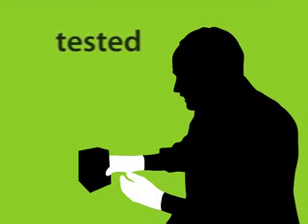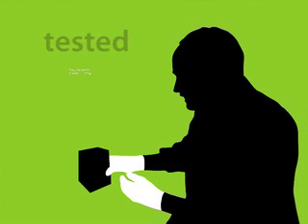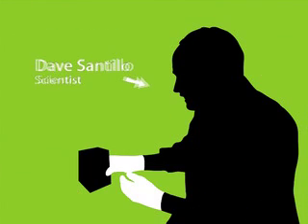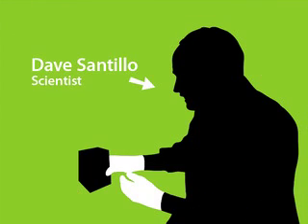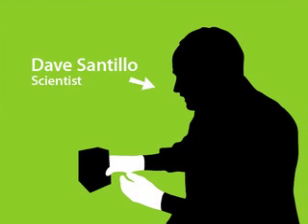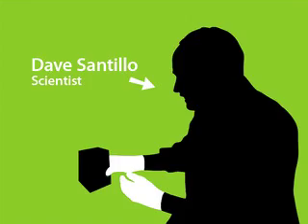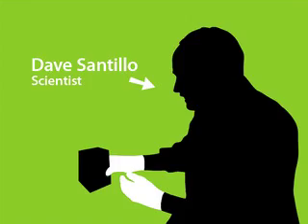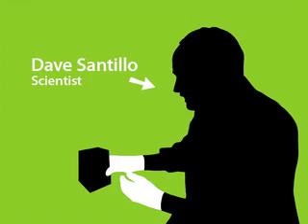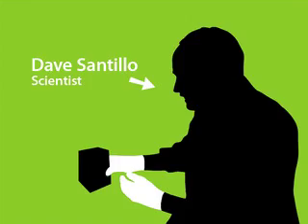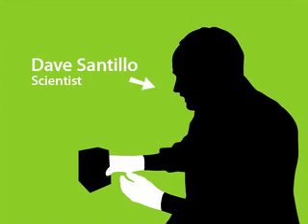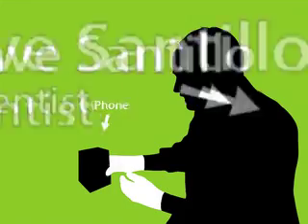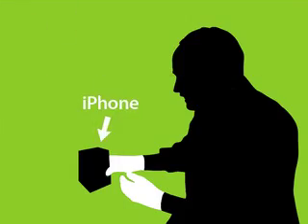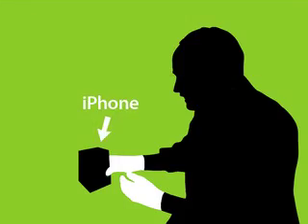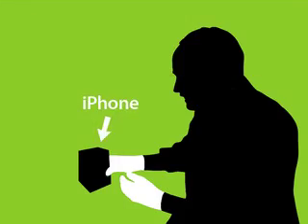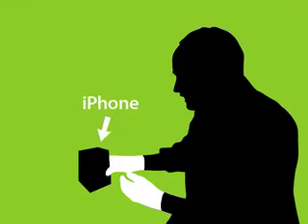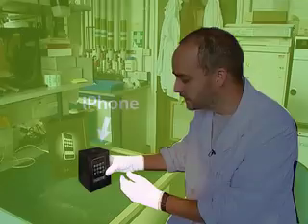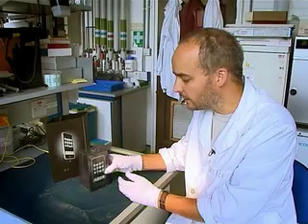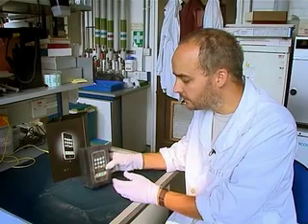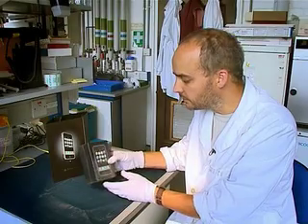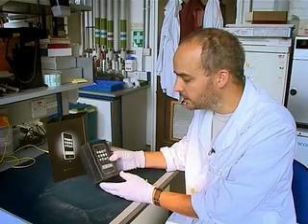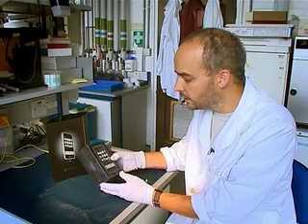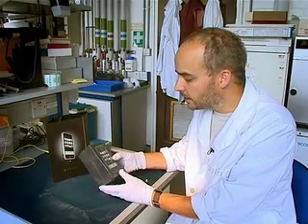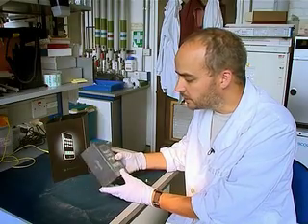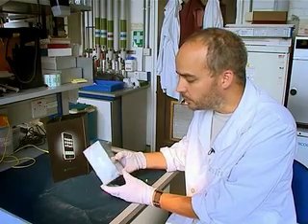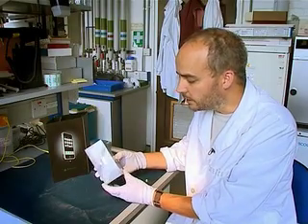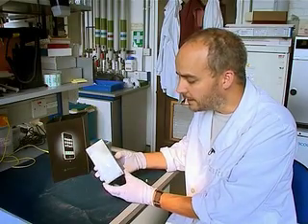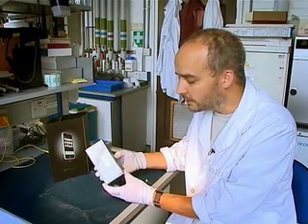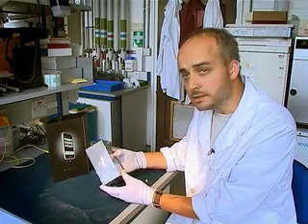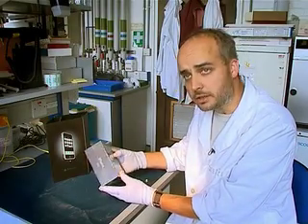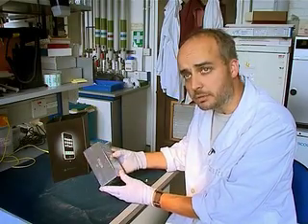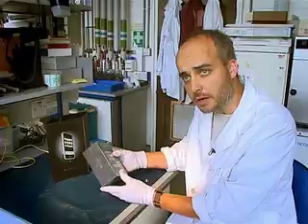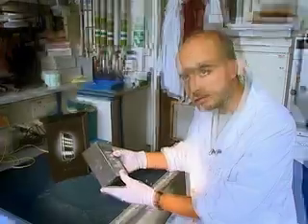What we are going to be doing today is dismantling this iPhone so that we can get at the internal components.